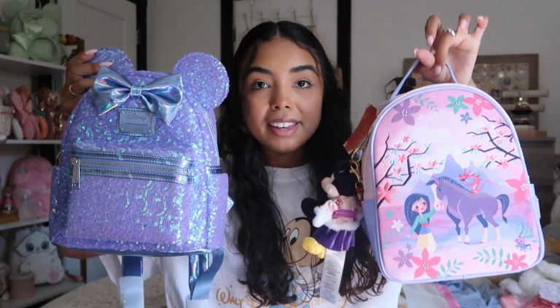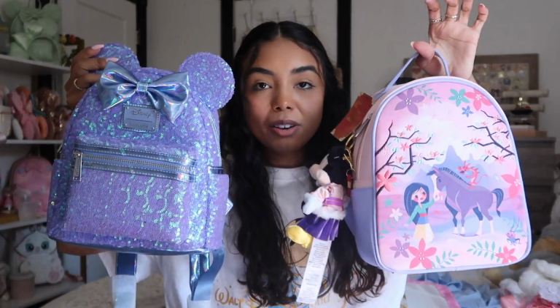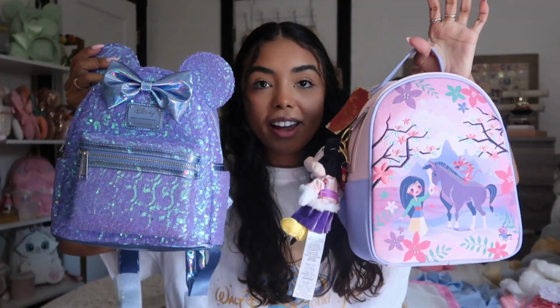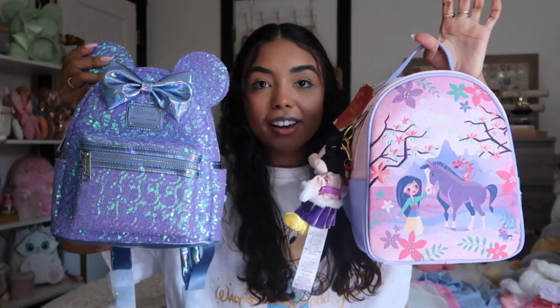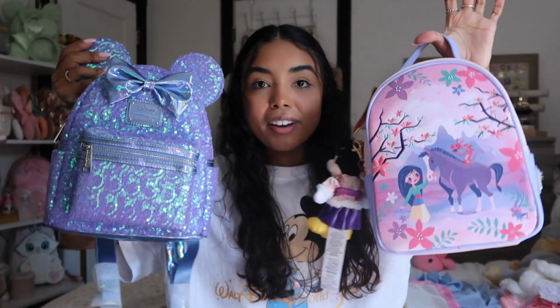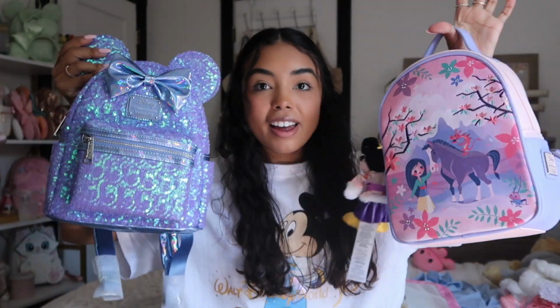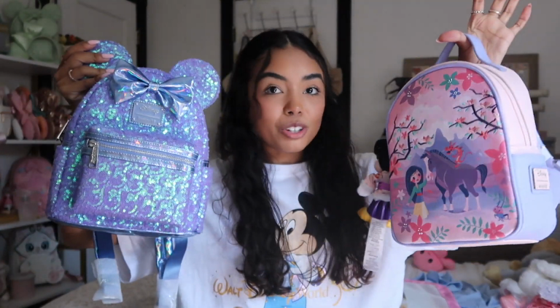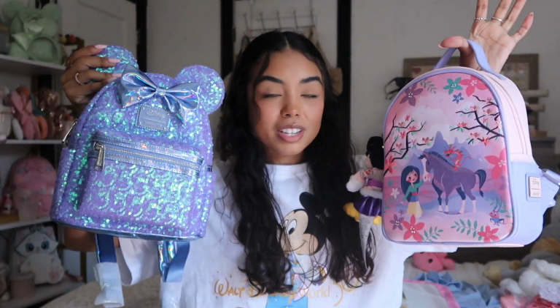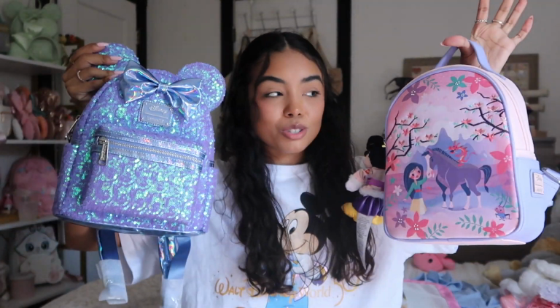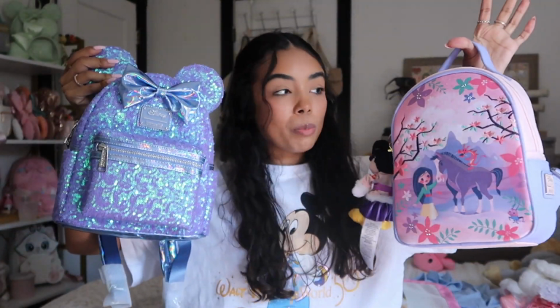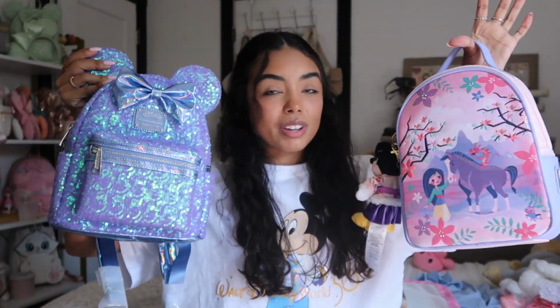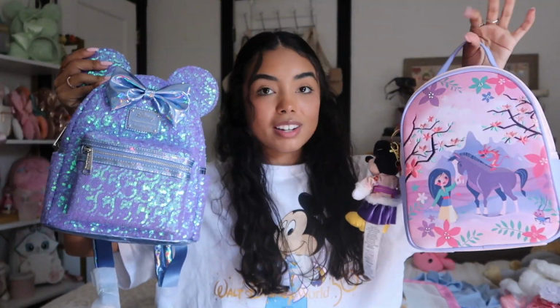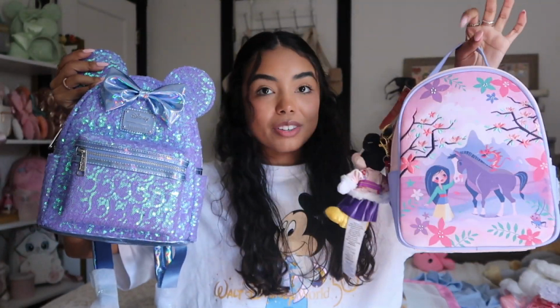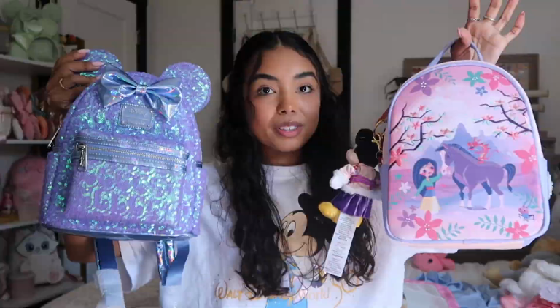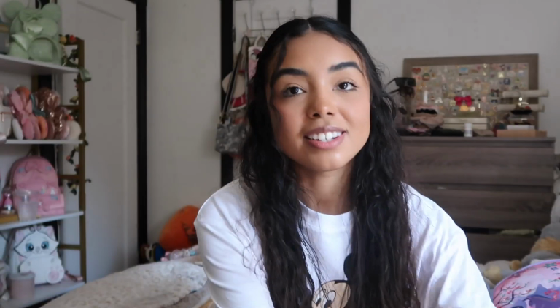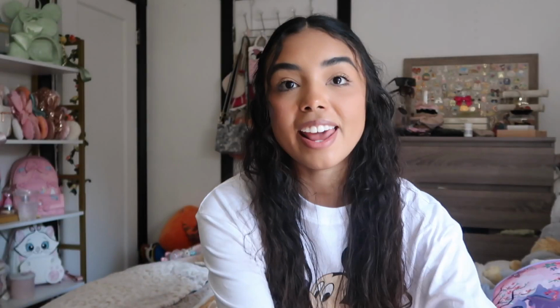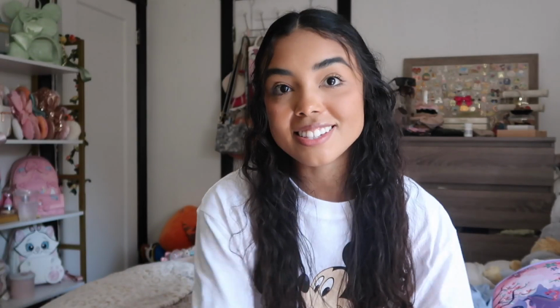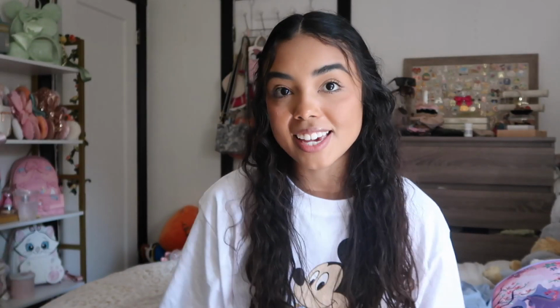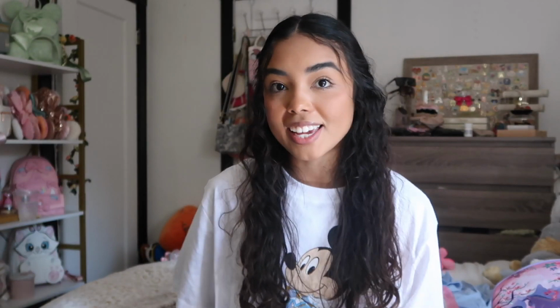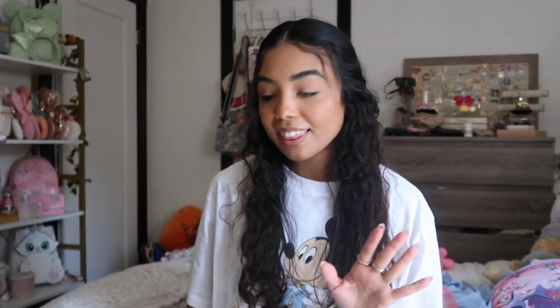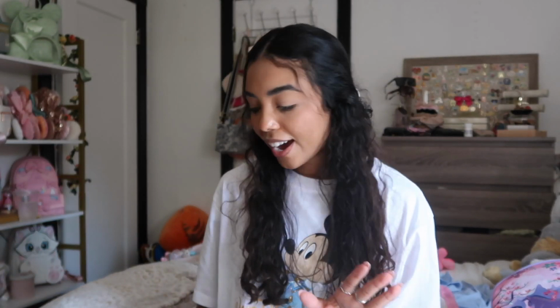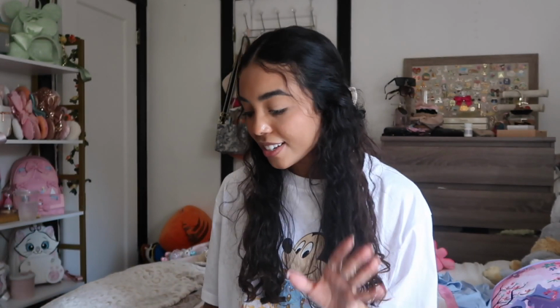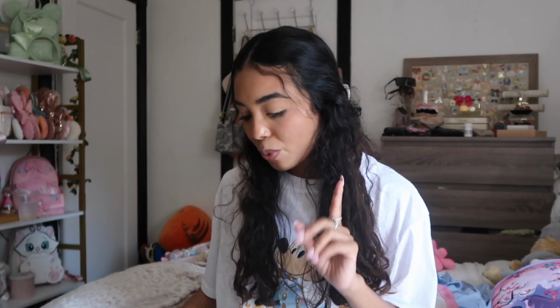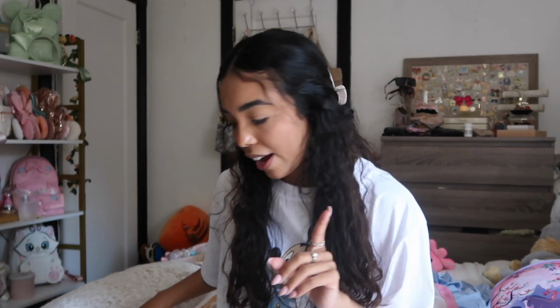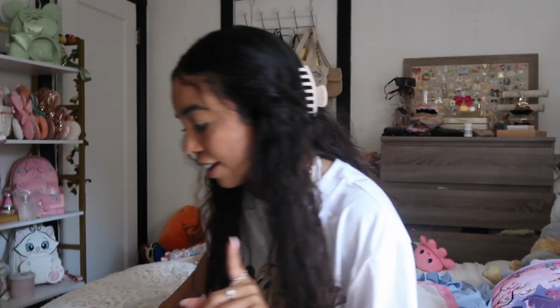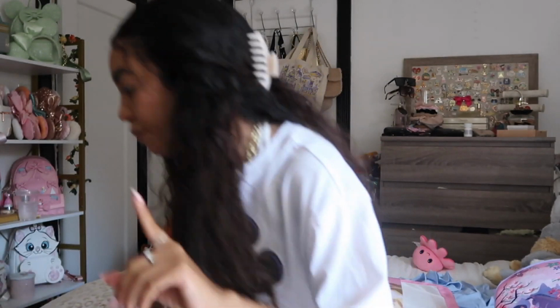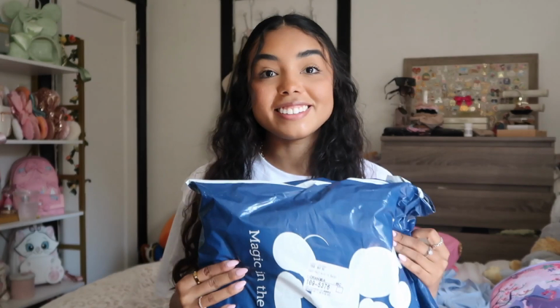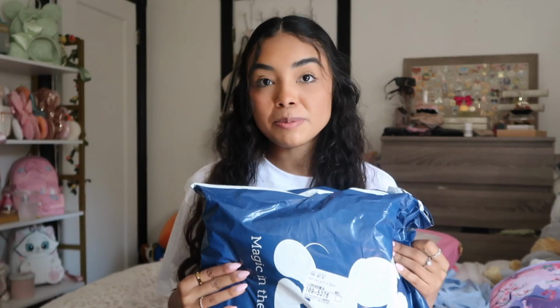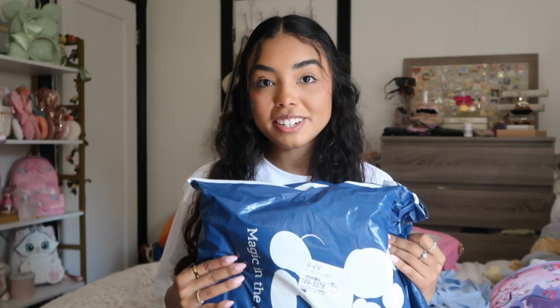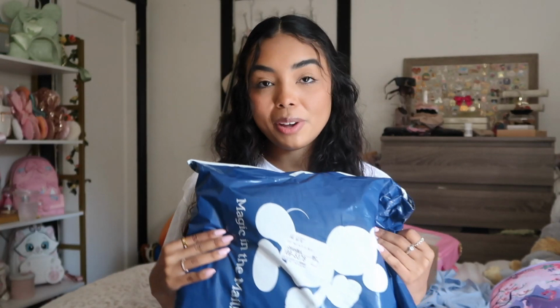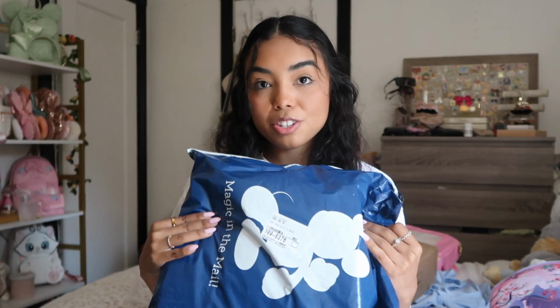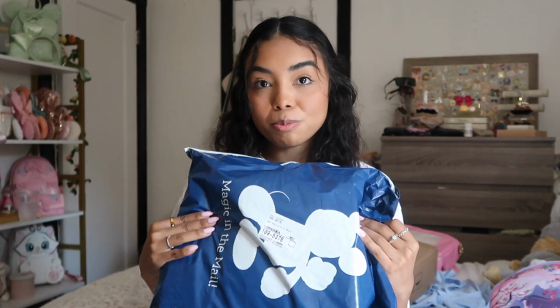I'm thinking of kind of reorganizing my shelves to display this bag and the new Mulan bag that we have — they'll sit so perfectly together.